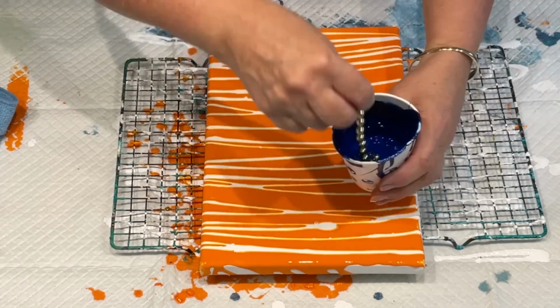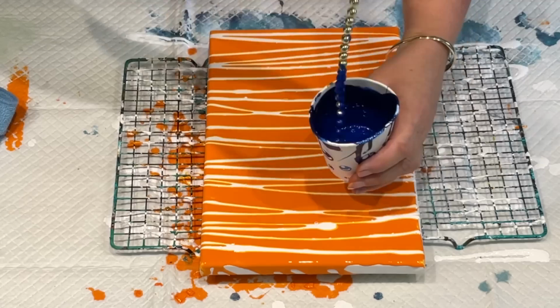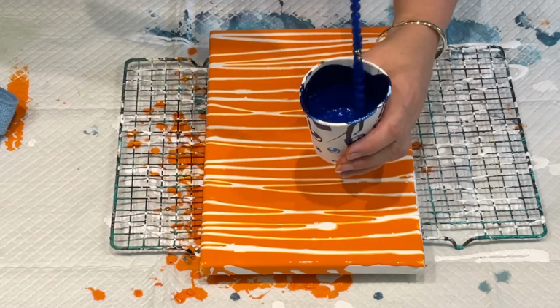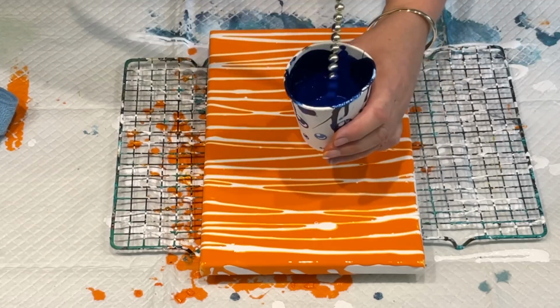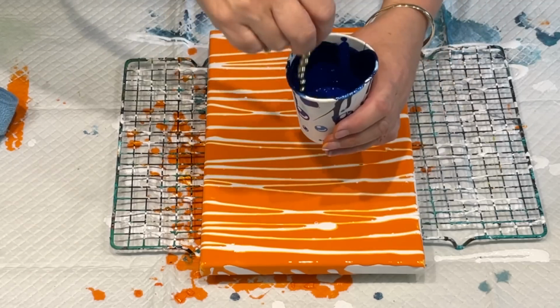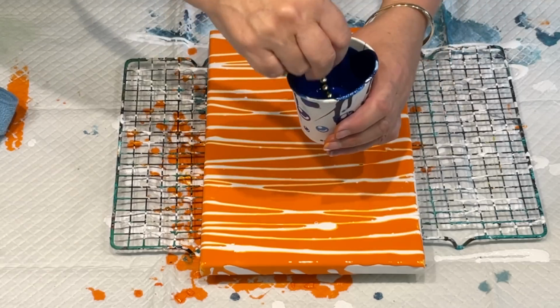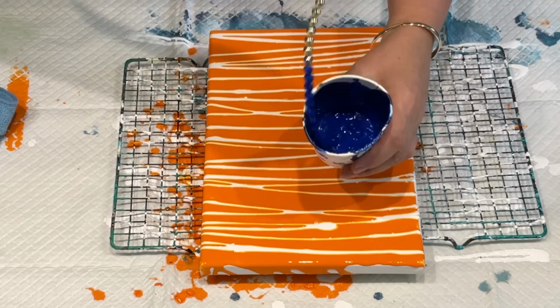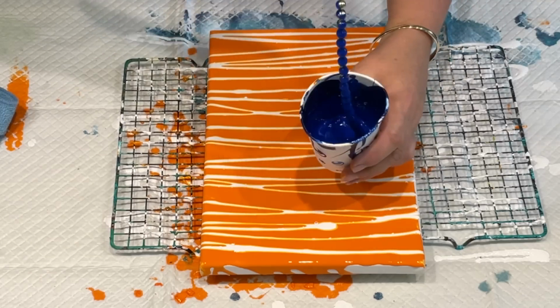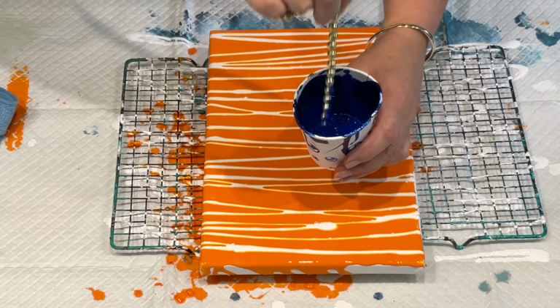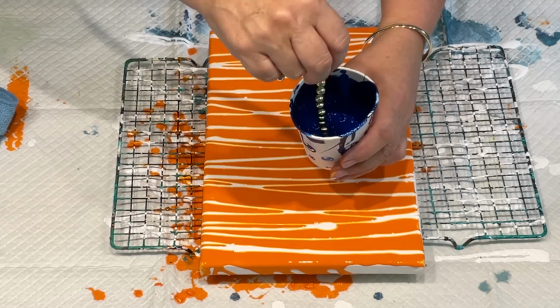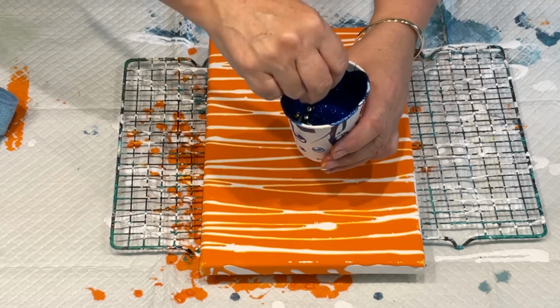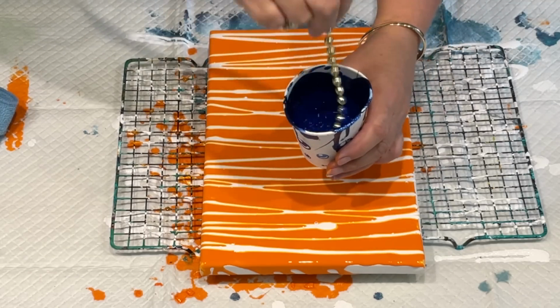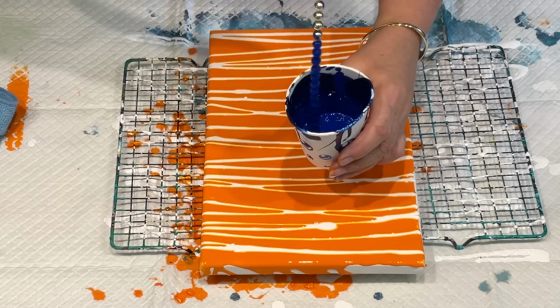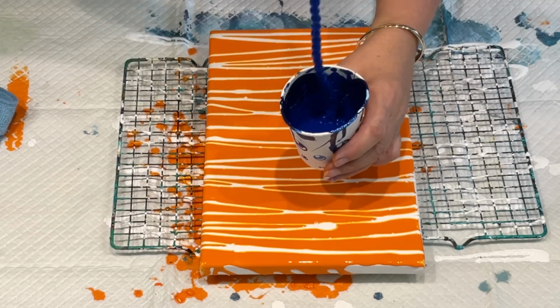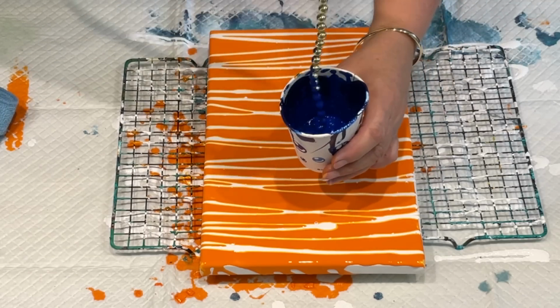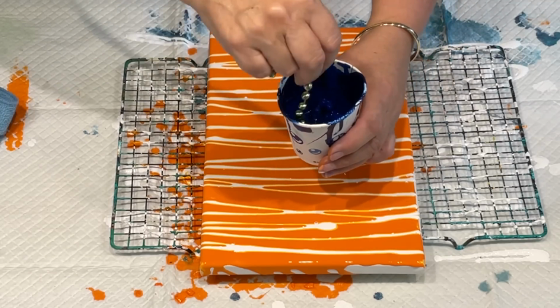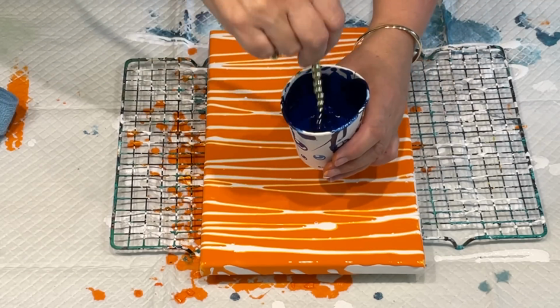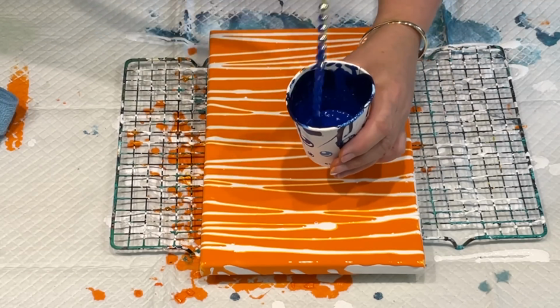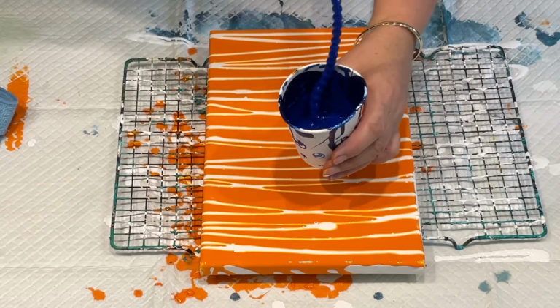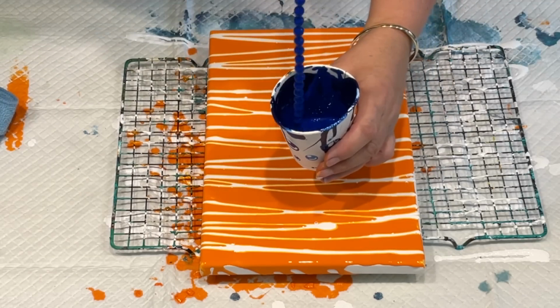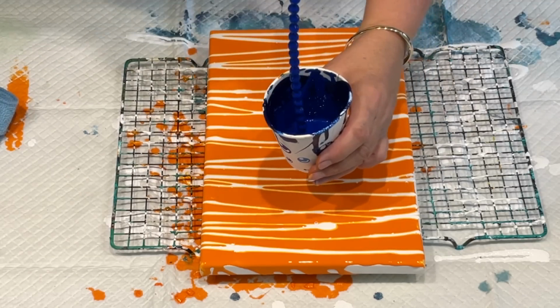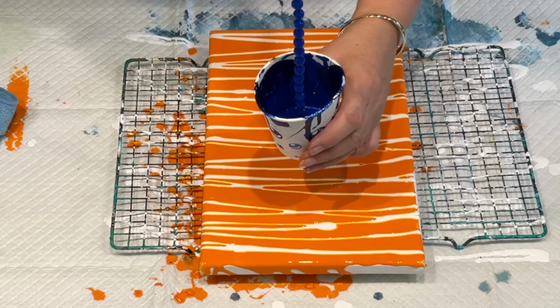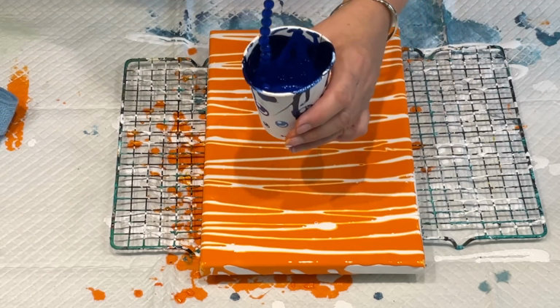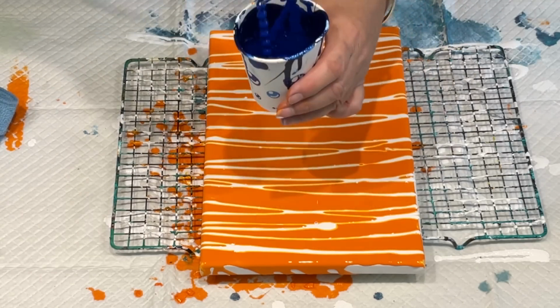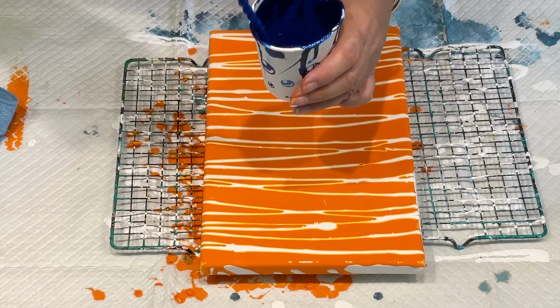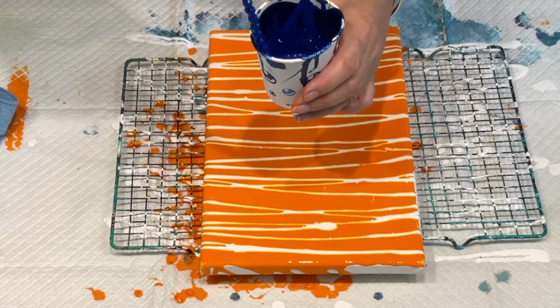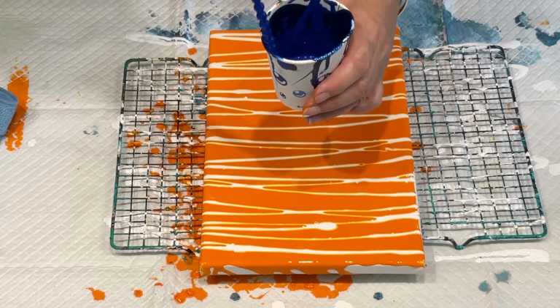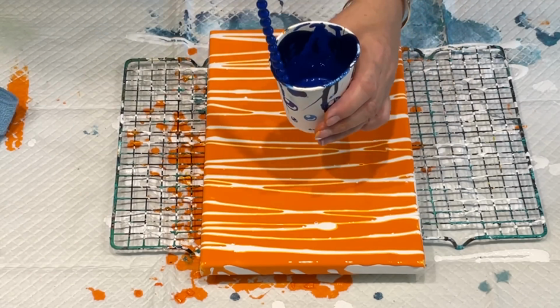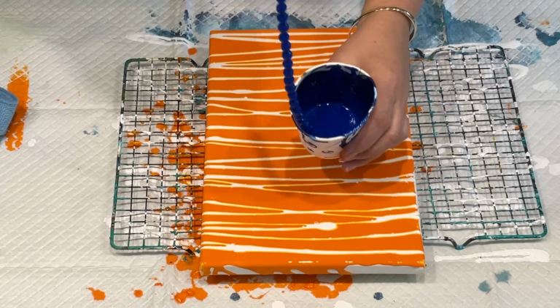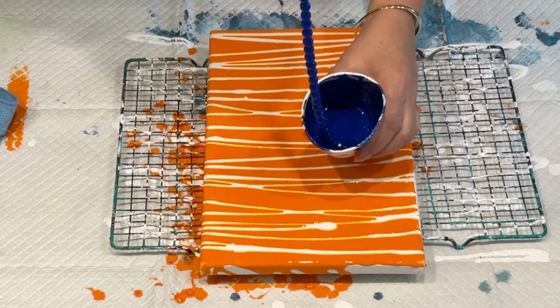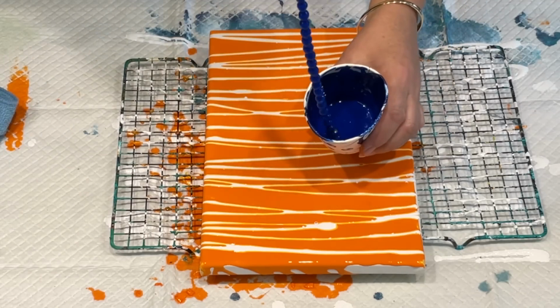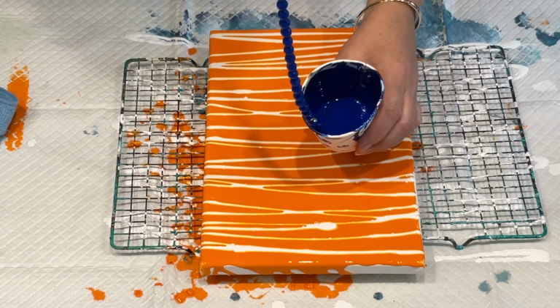Just a wet chain pull - dip the chain in the cool blue and let's see how this goes.